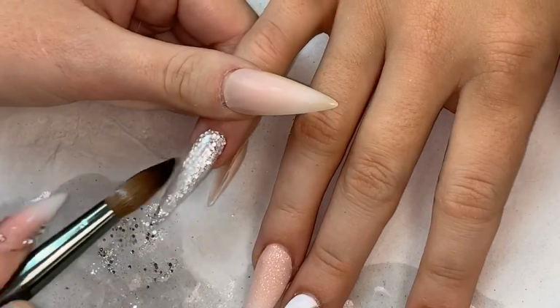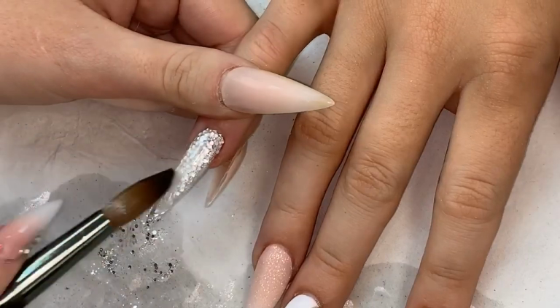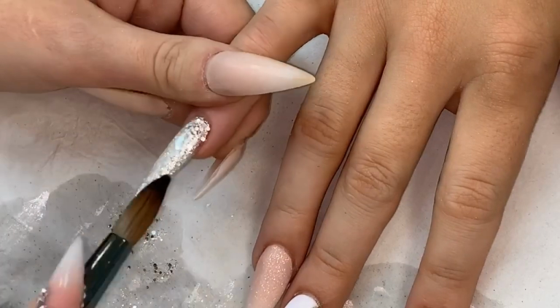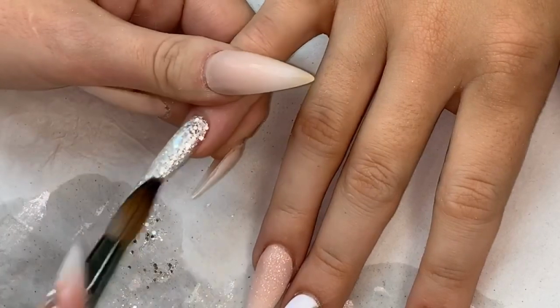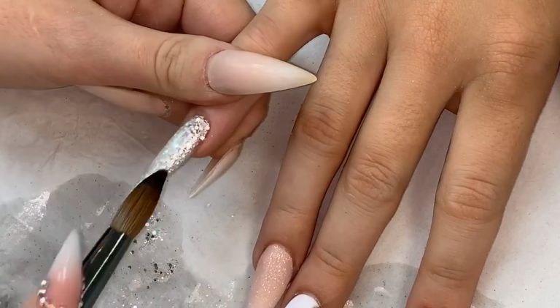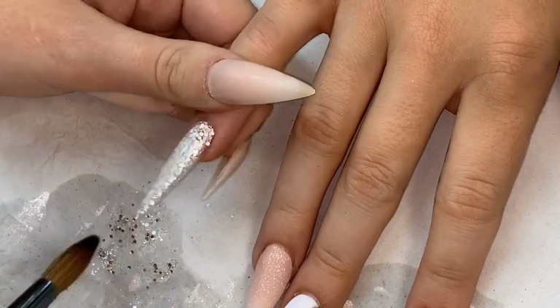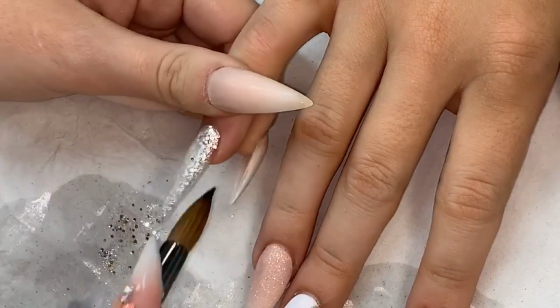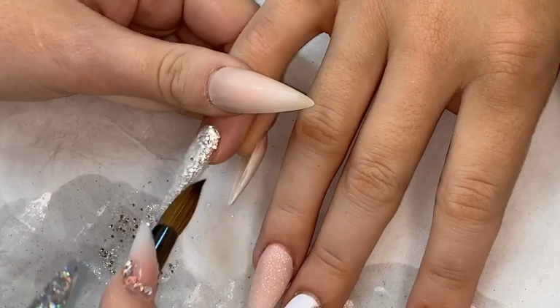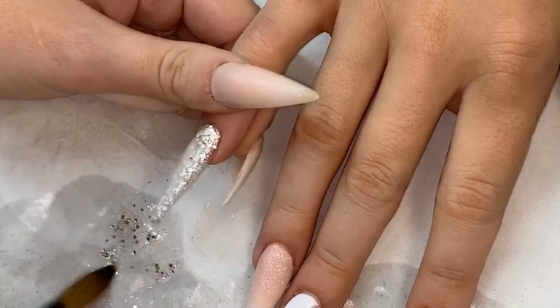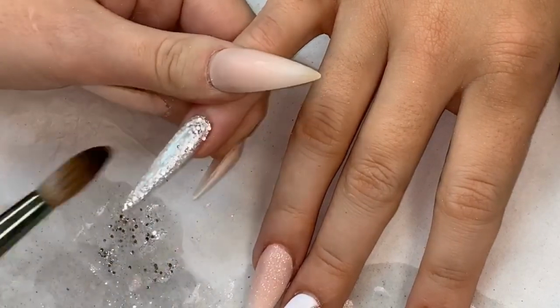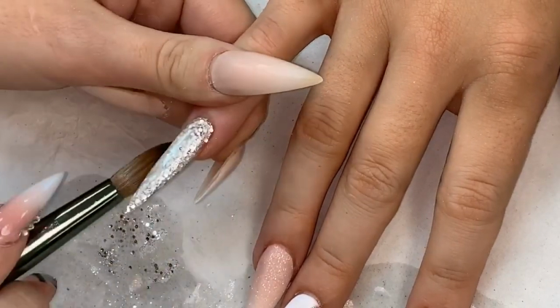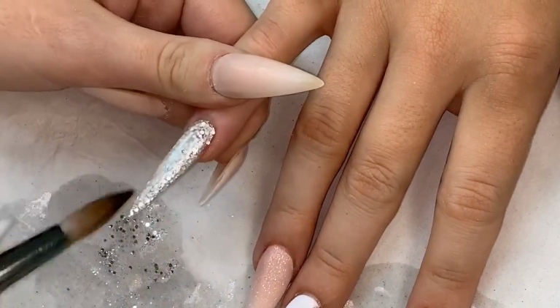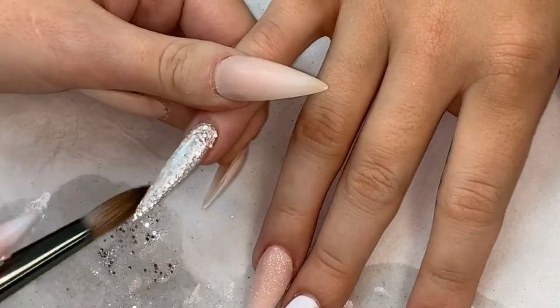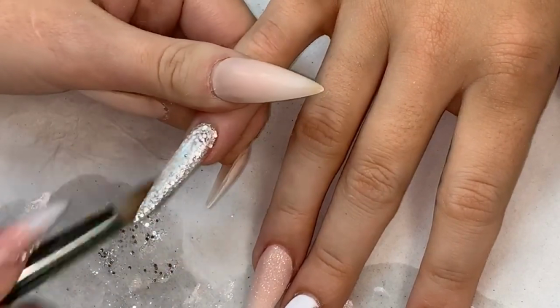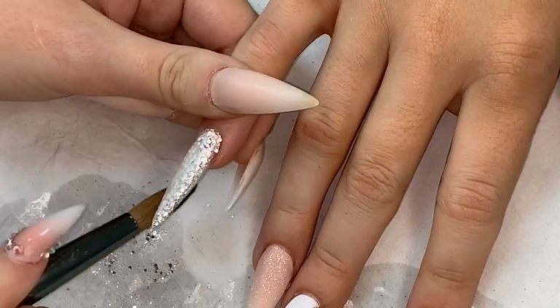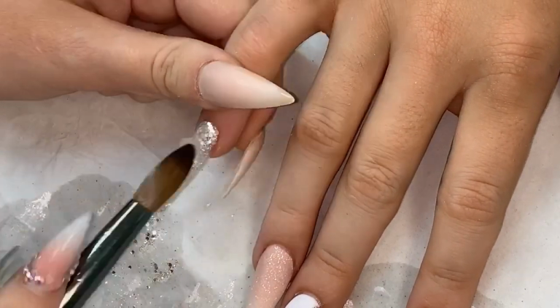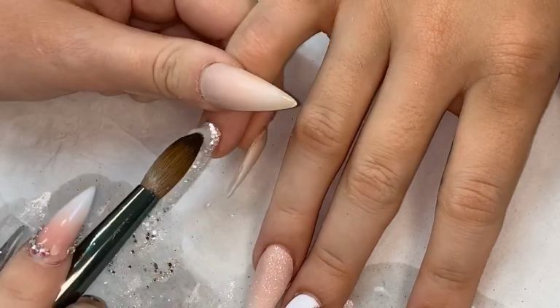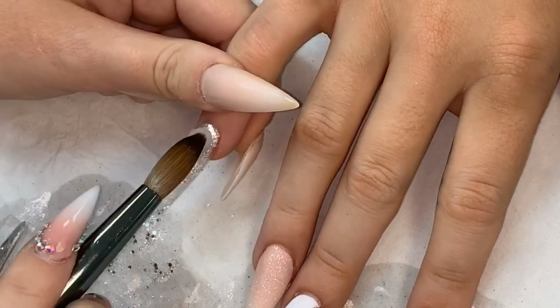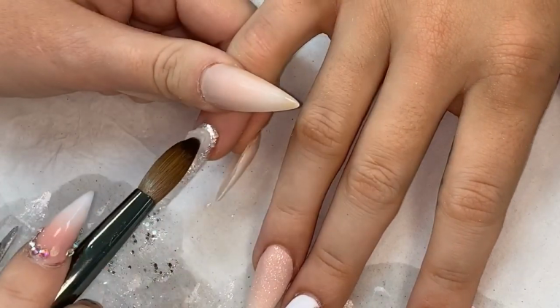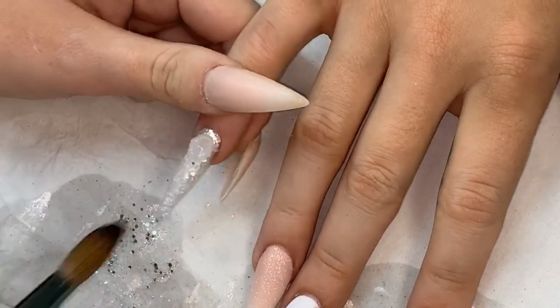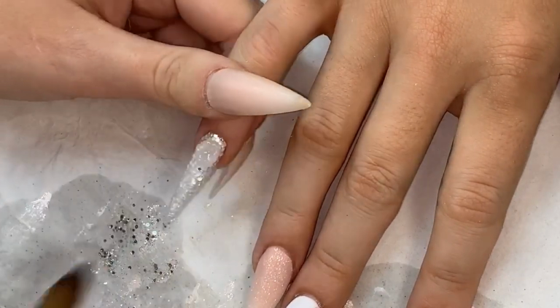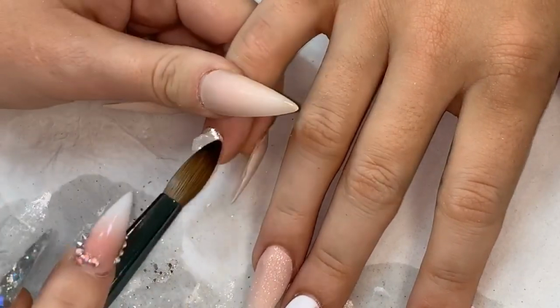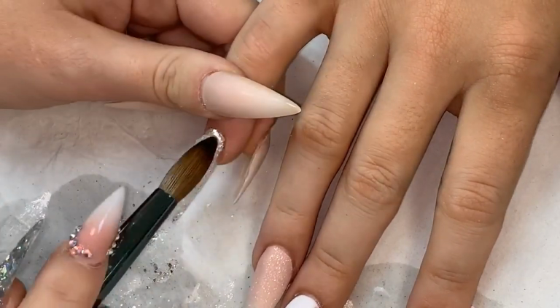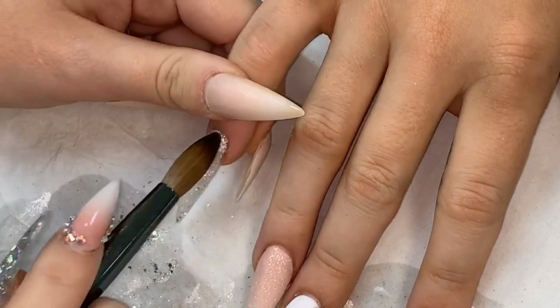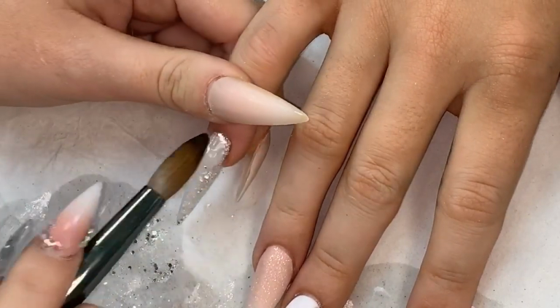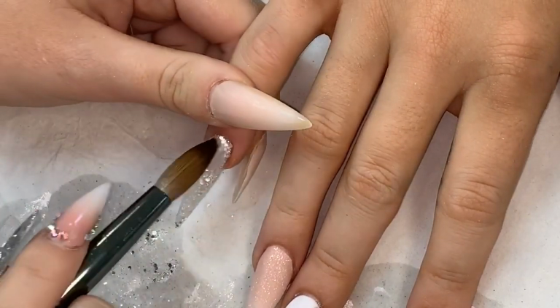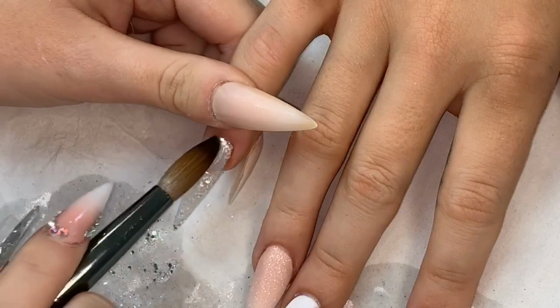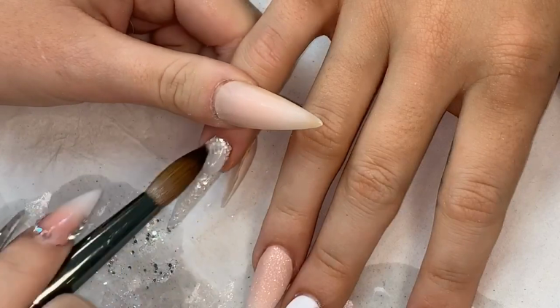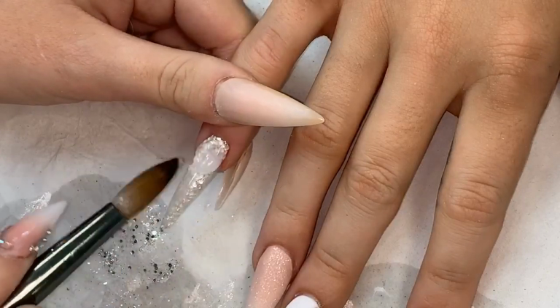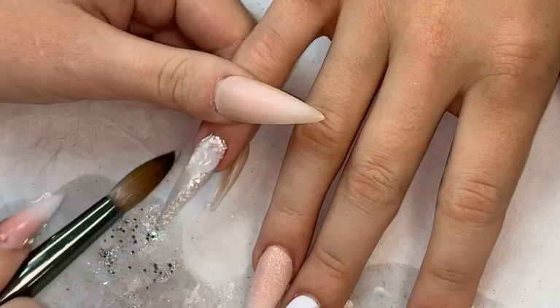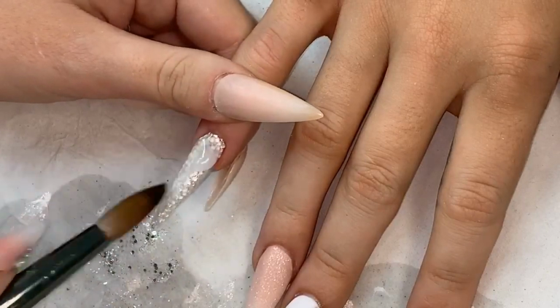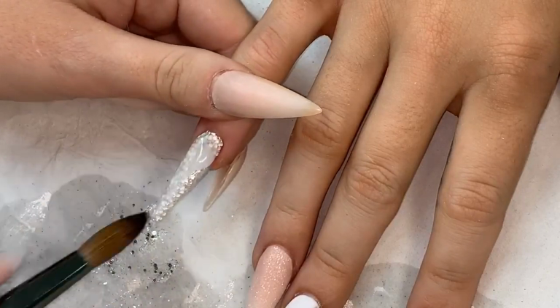I'm applying another bead for the end and then going in with one more bead just to make sure the apex is in the right place.